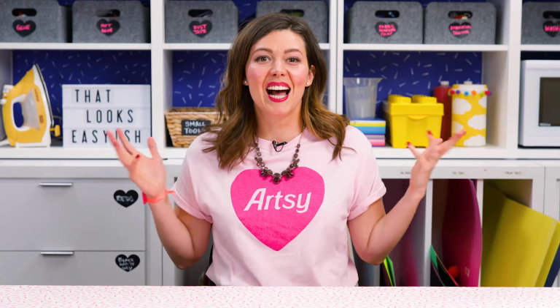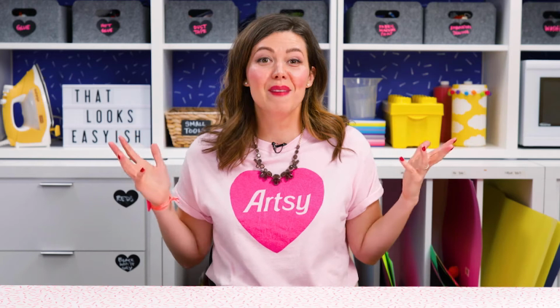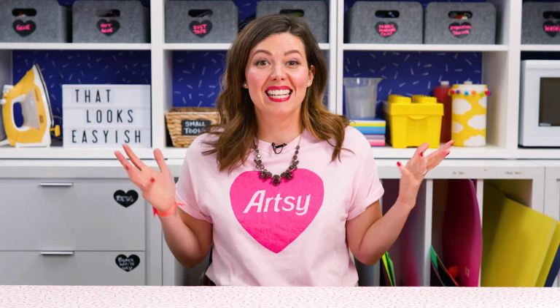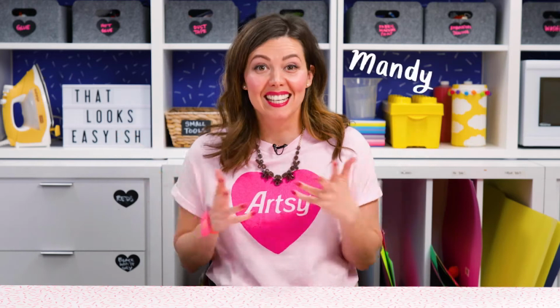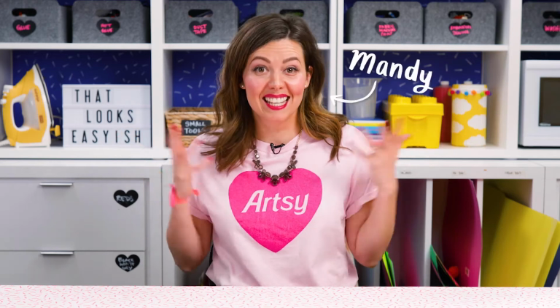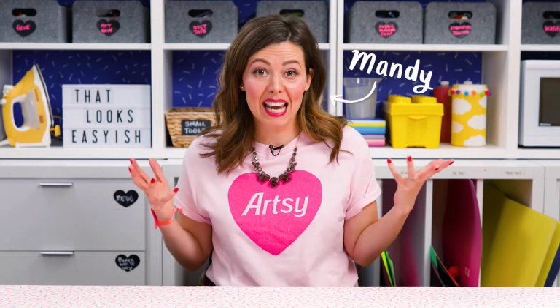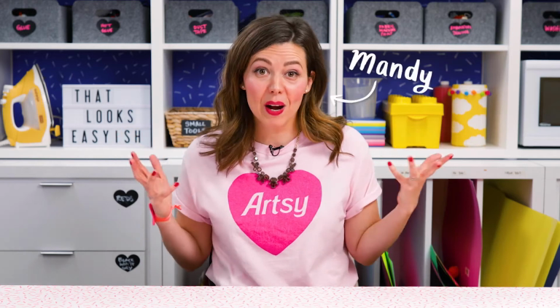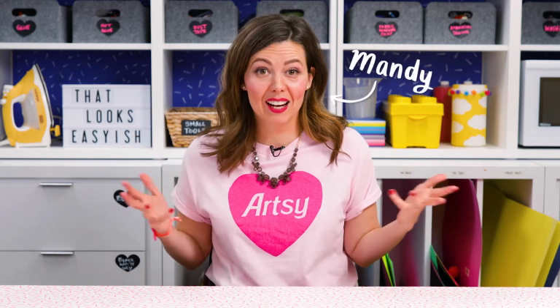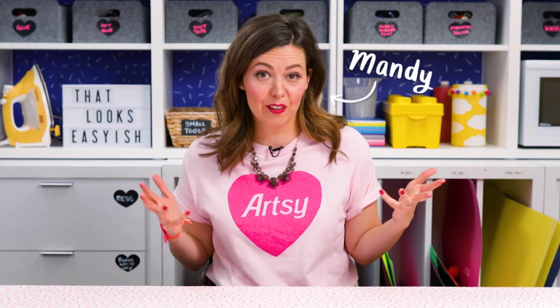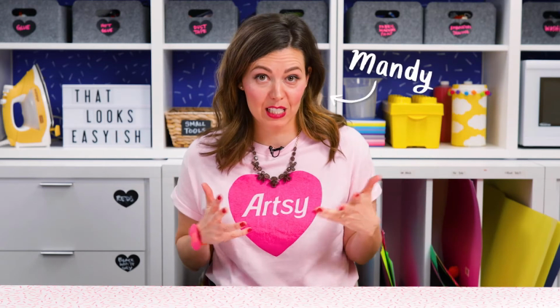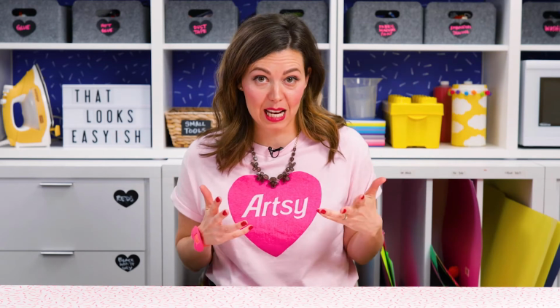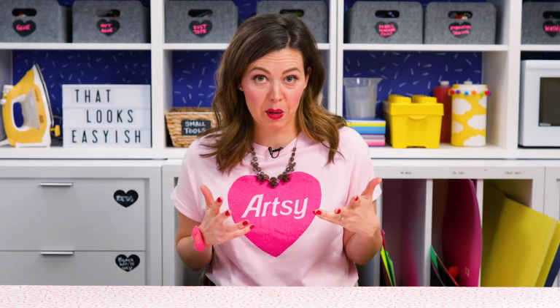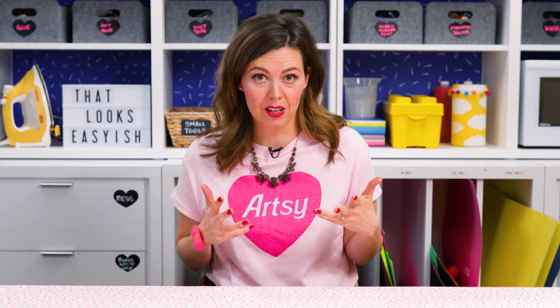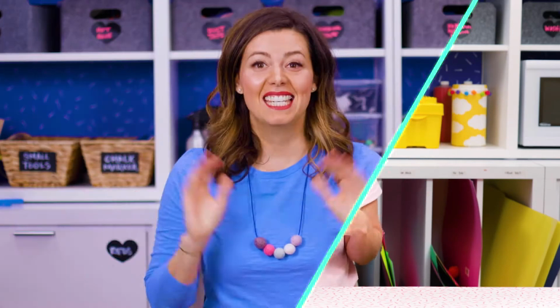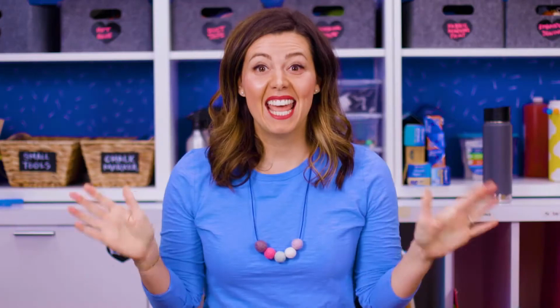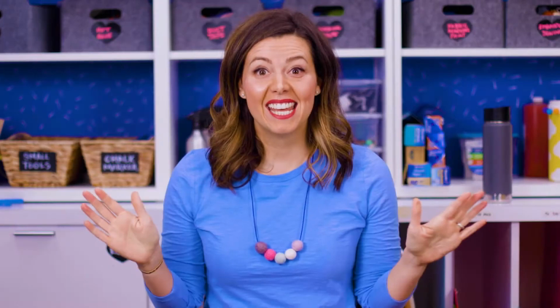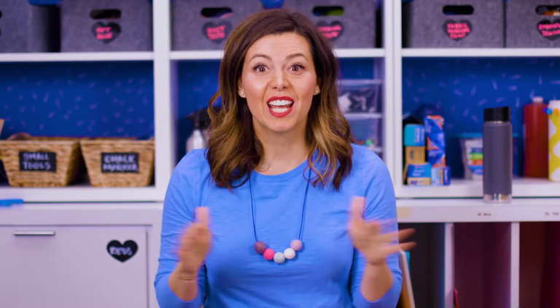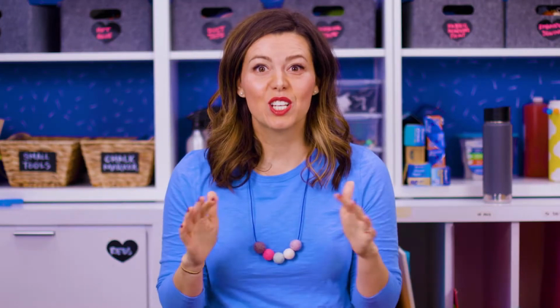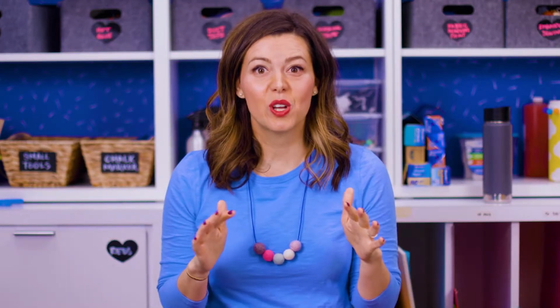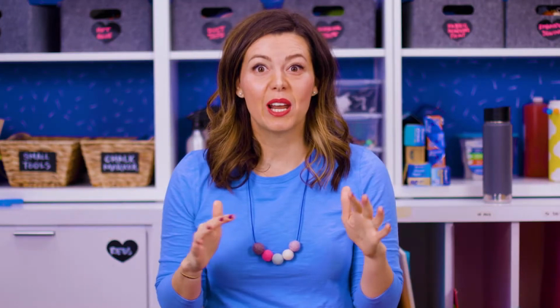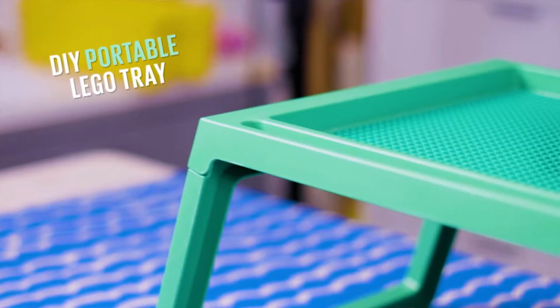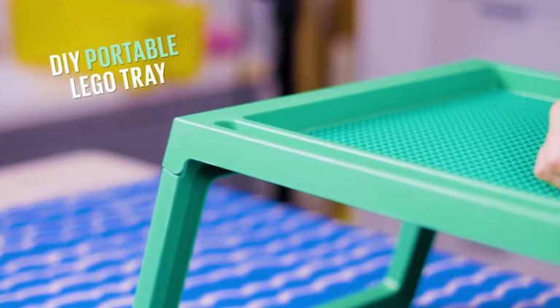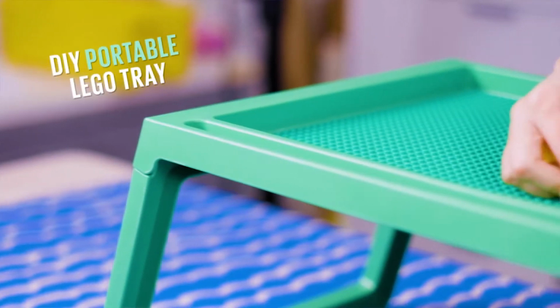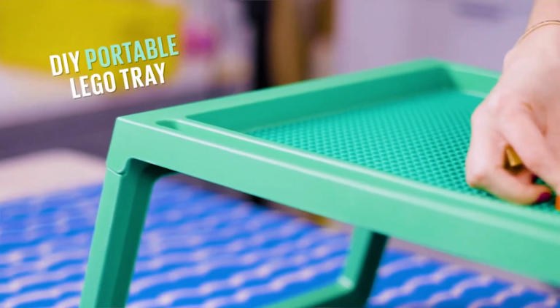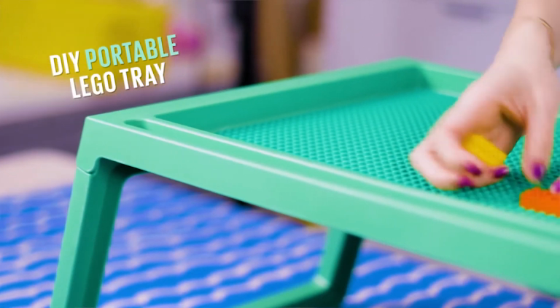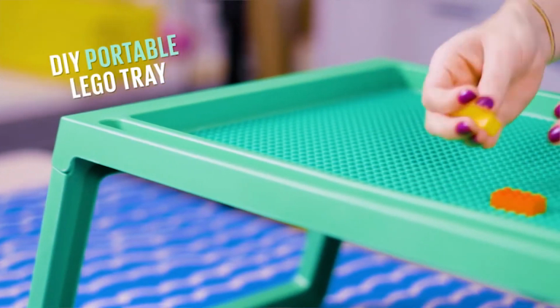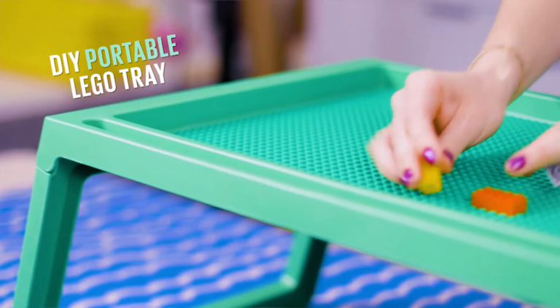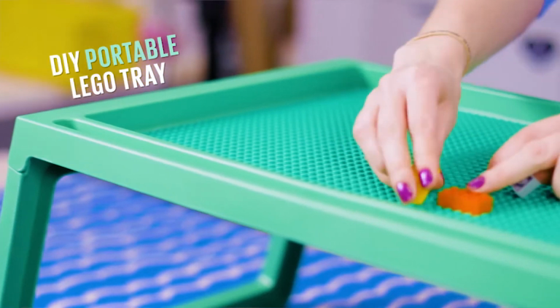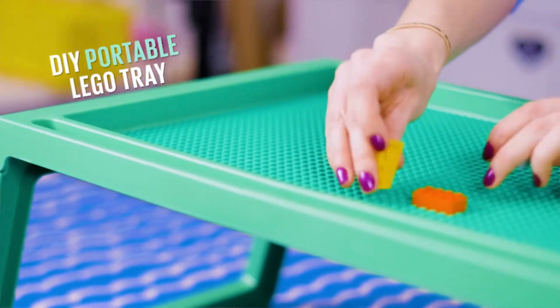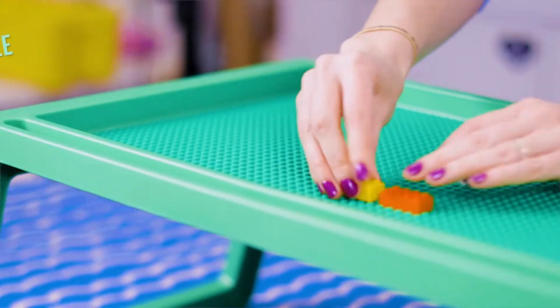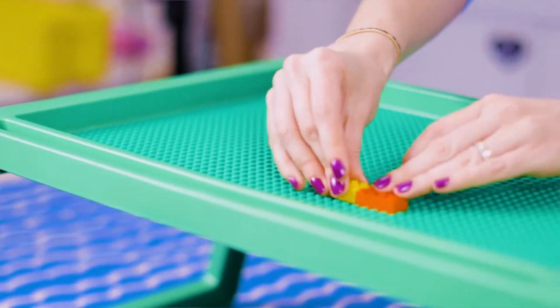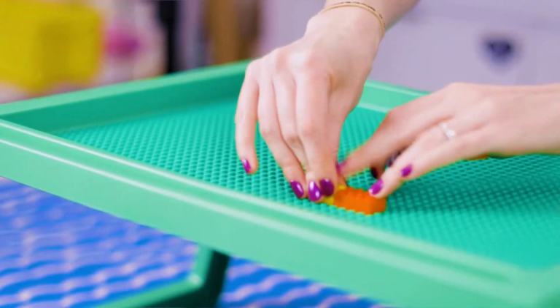I'm Mandi, the DIY editor for Today's Parent. Today, I'm going to show you how to hack your very own portable Lego tray.